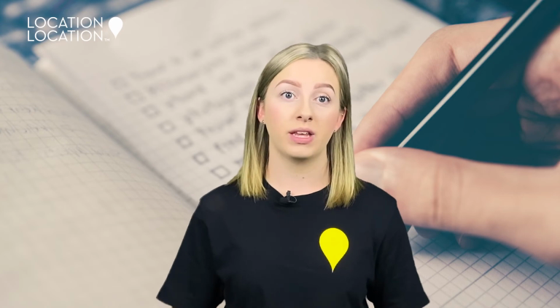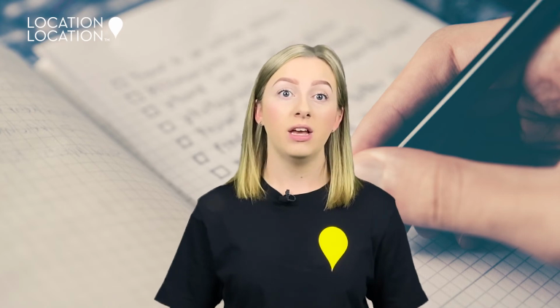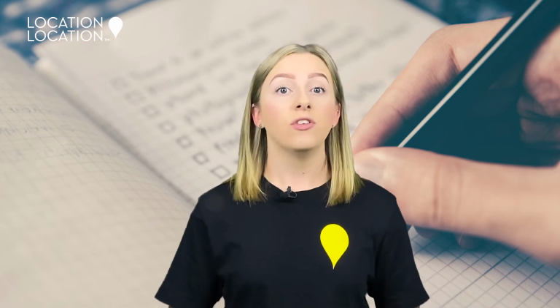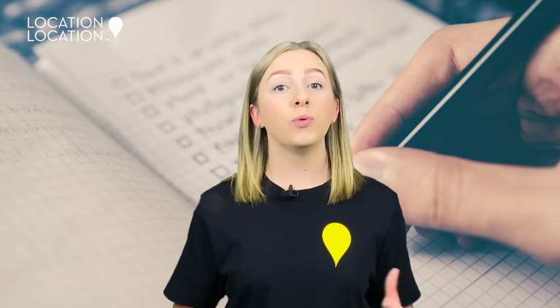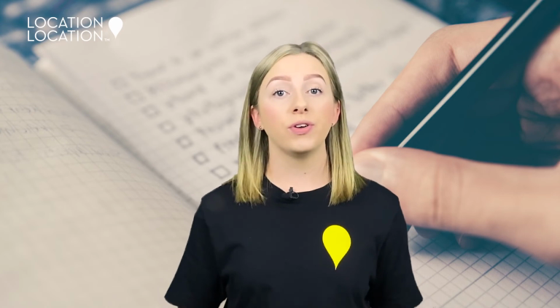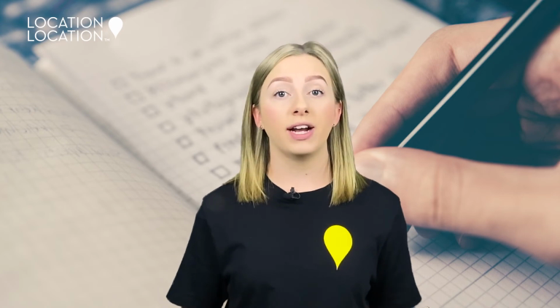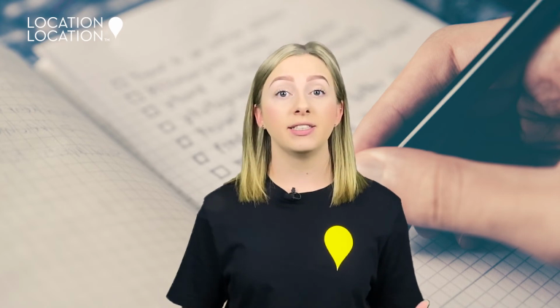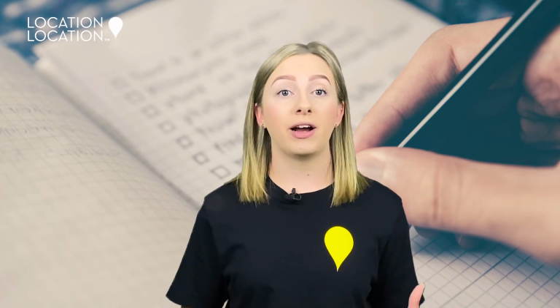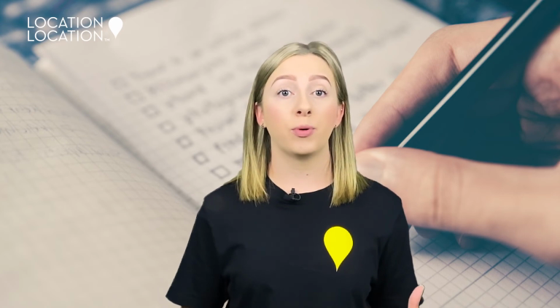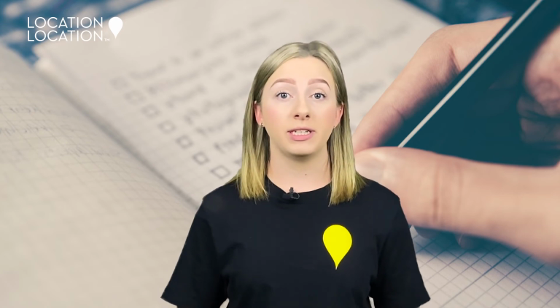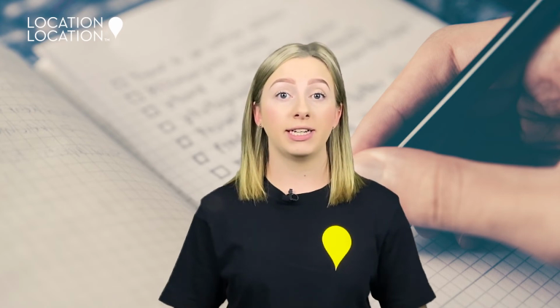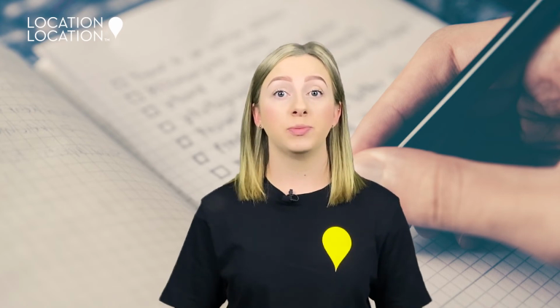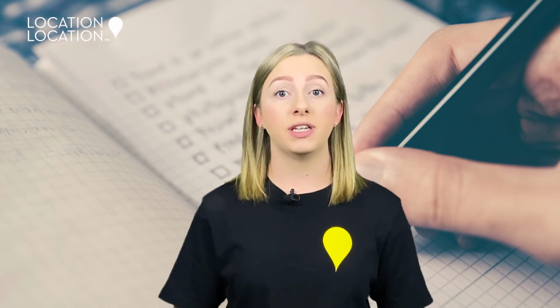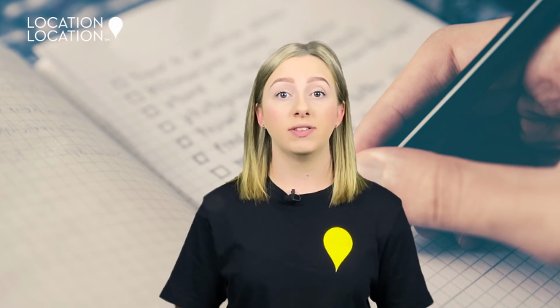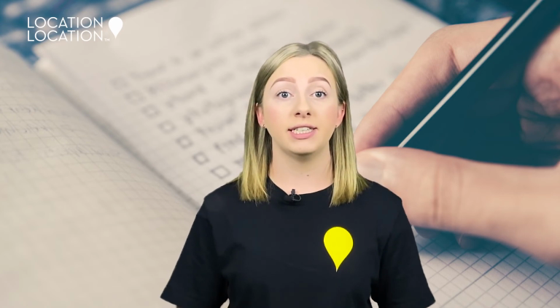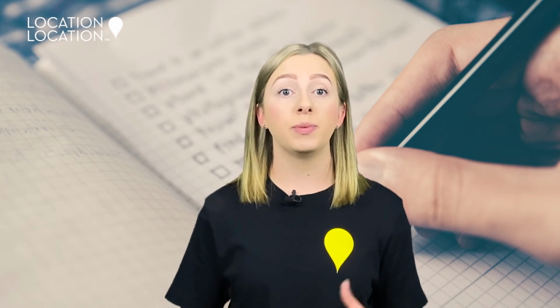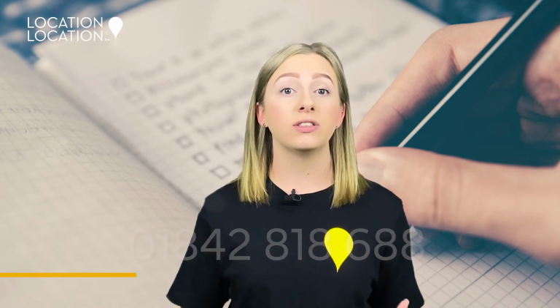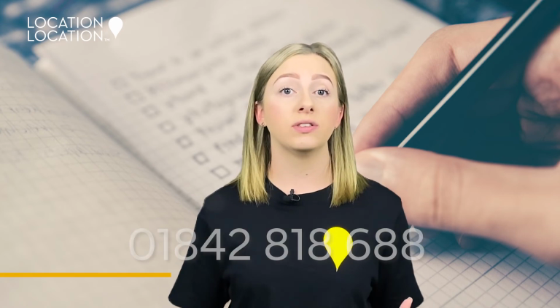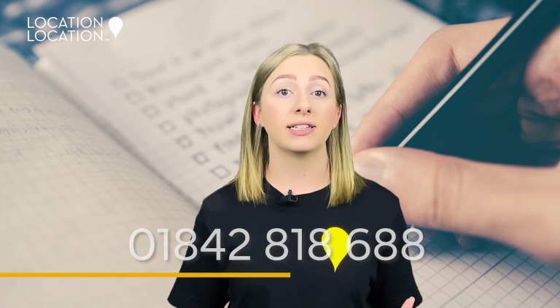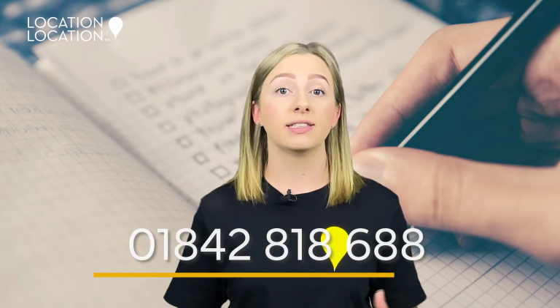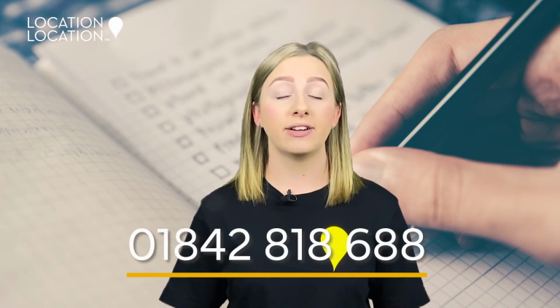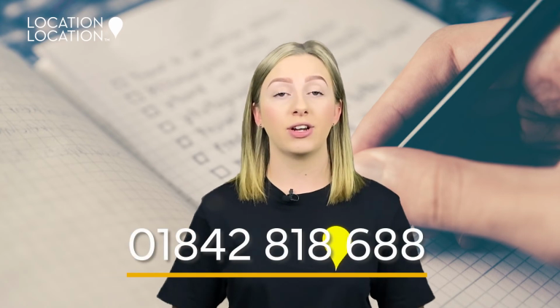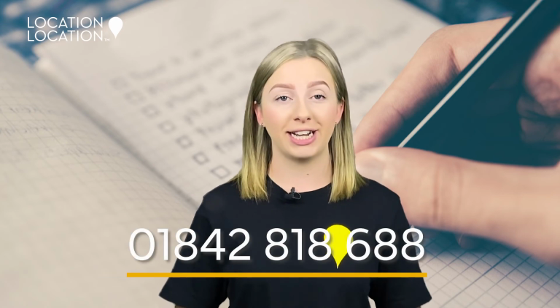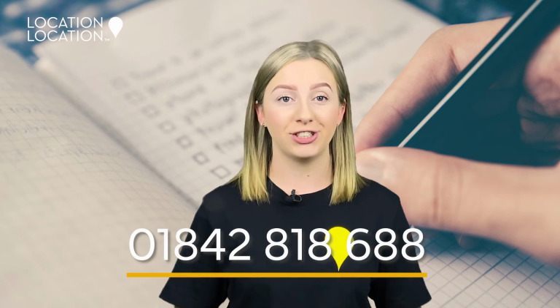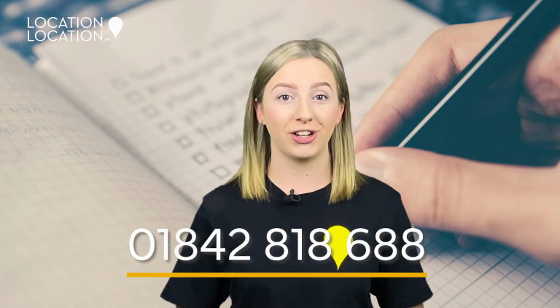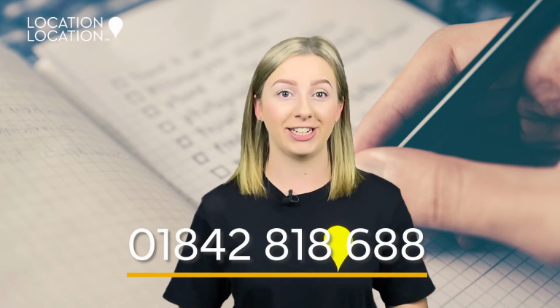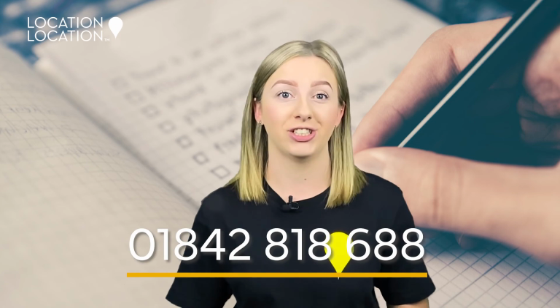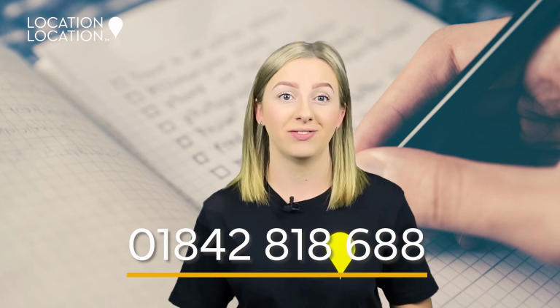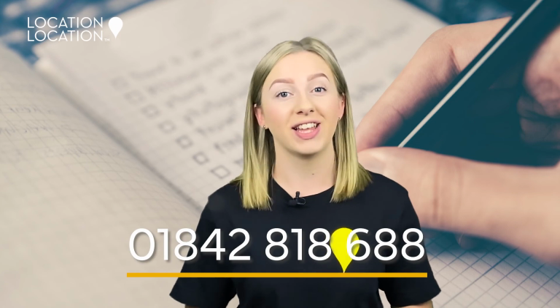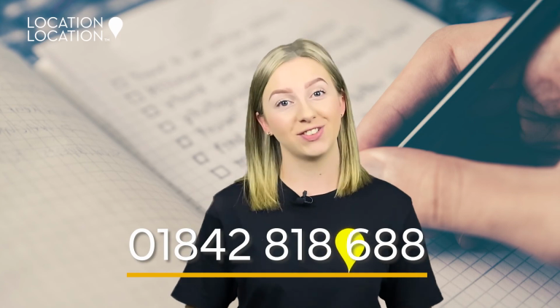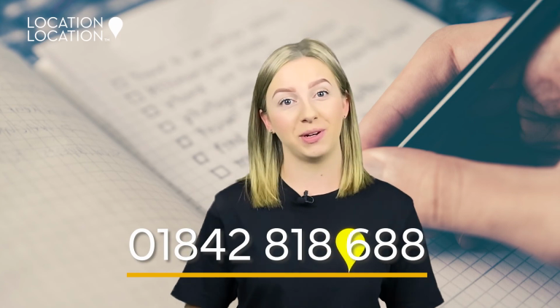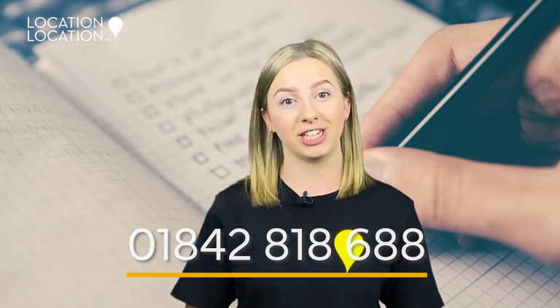For more advice about our property management services, please contact us here at location-location-location.